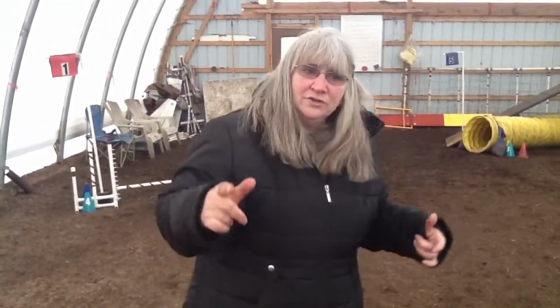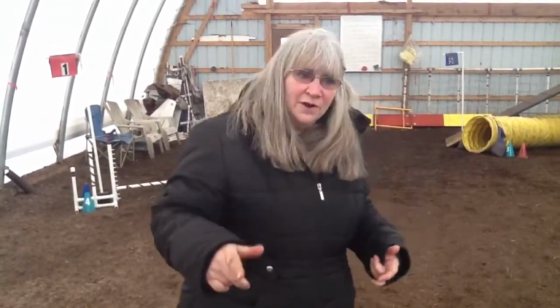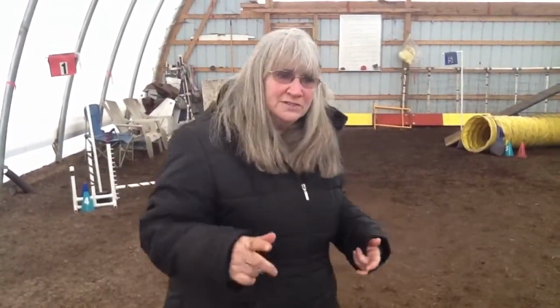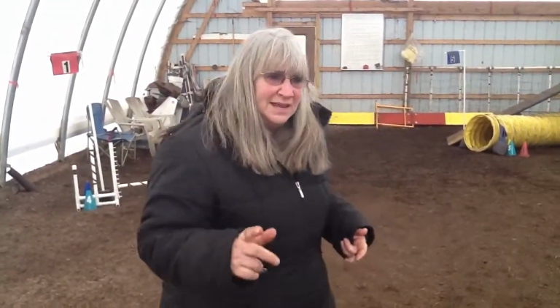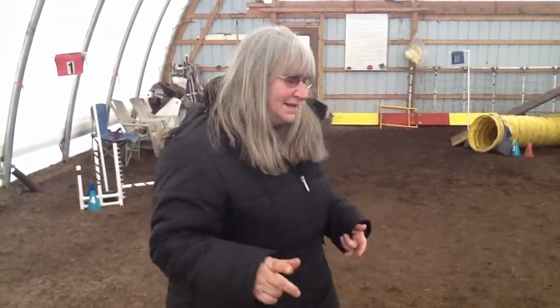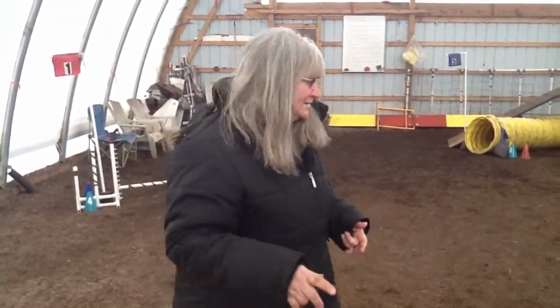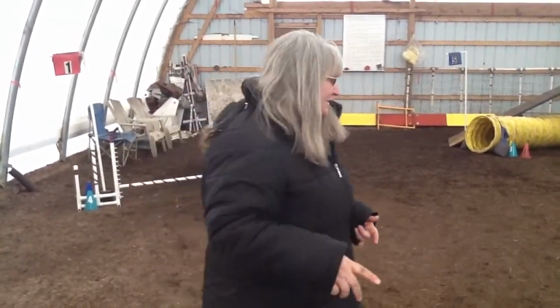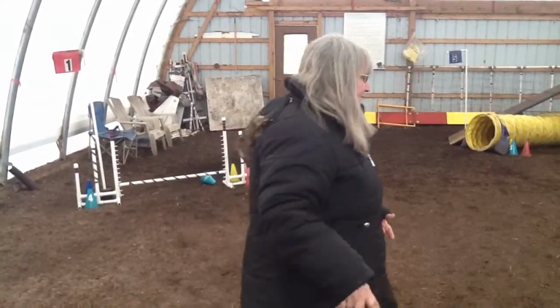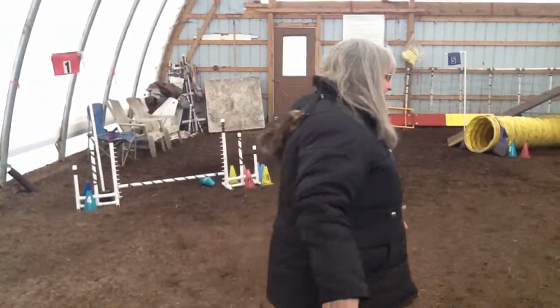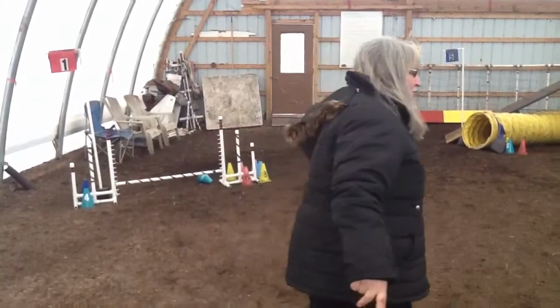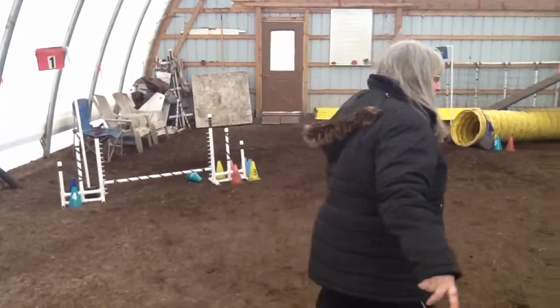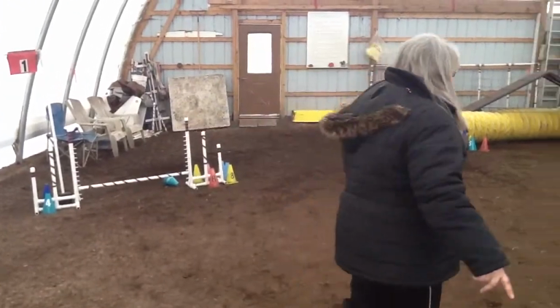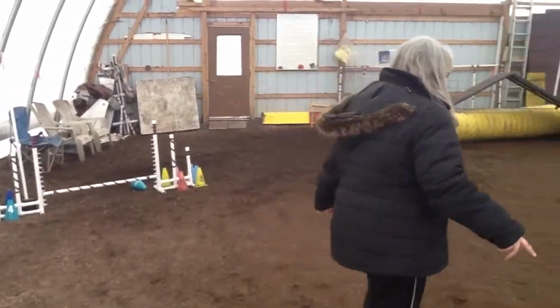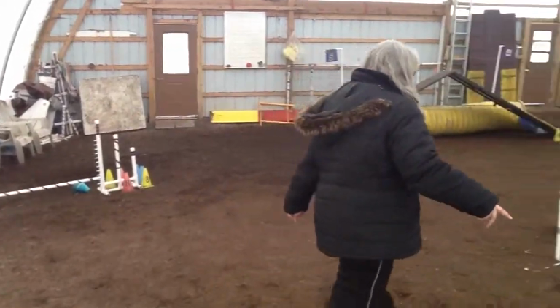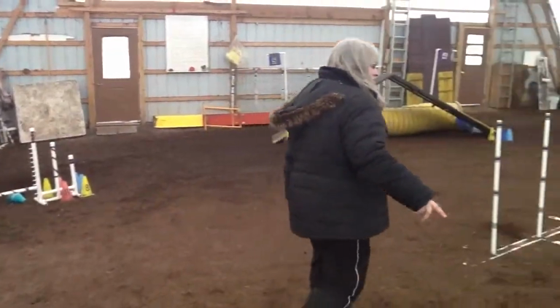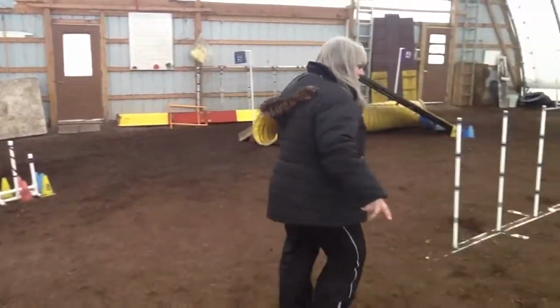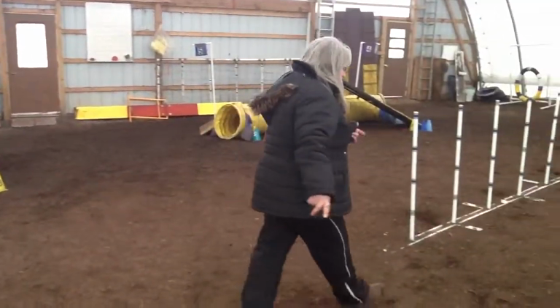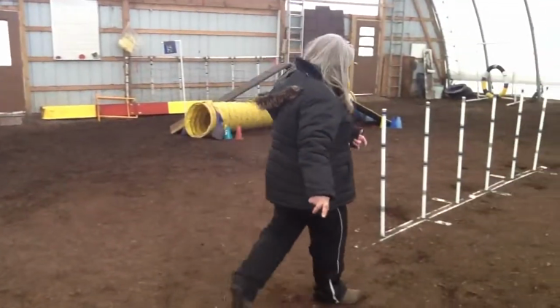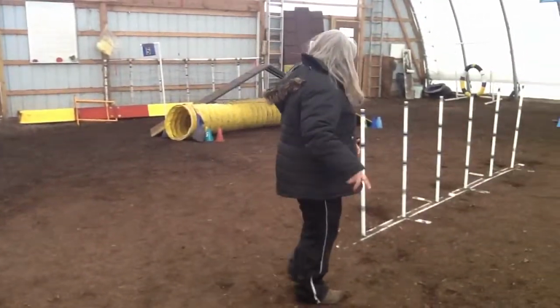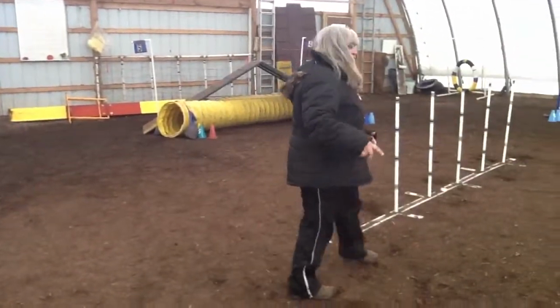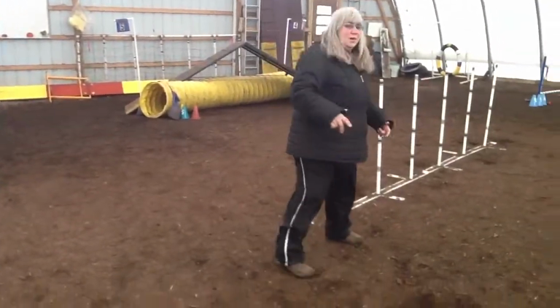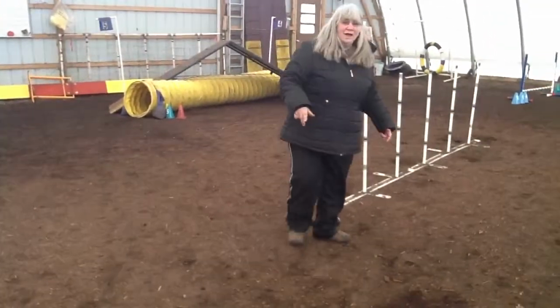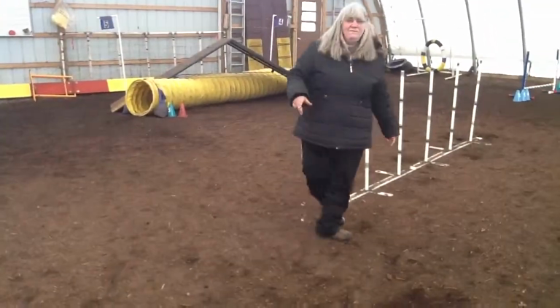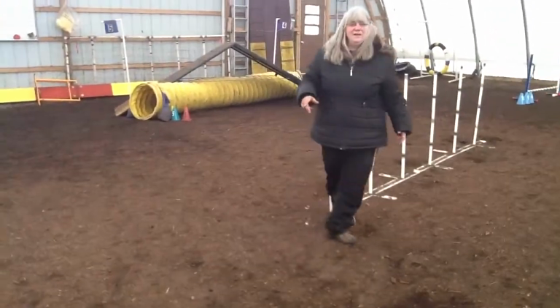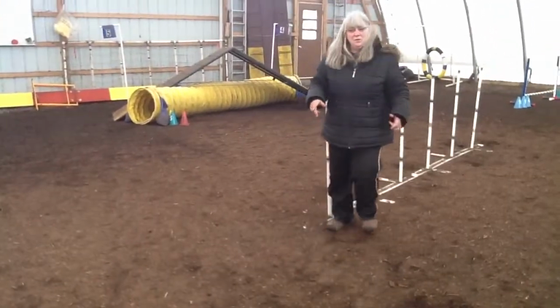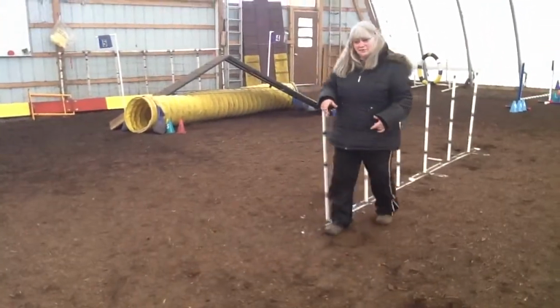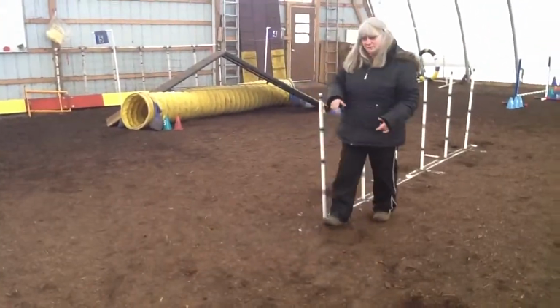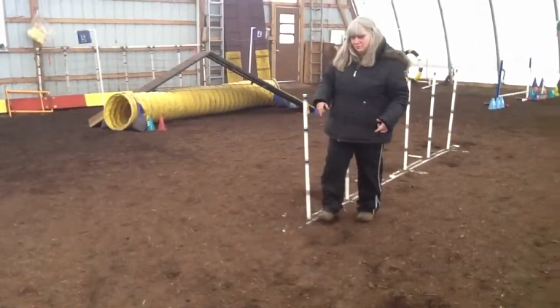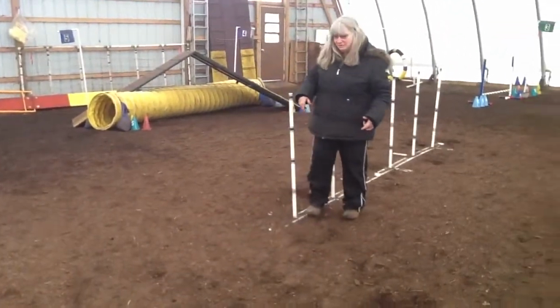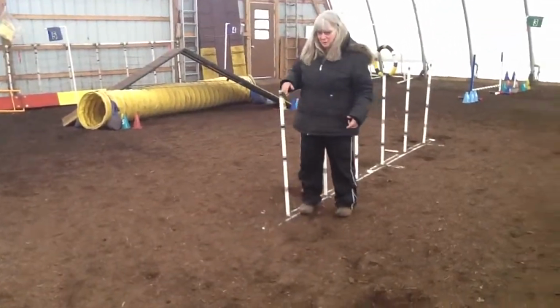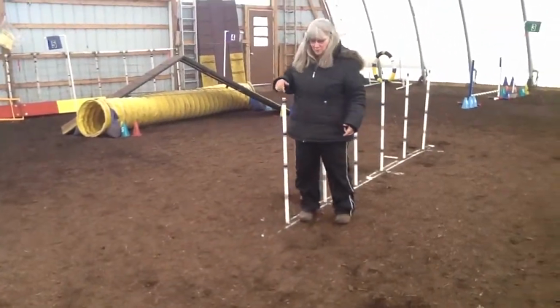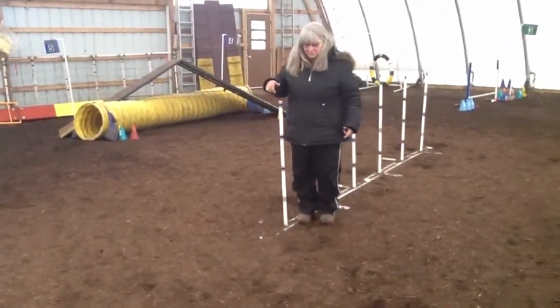The first thing is there will be a line 12 feet away from the Weave Poles.